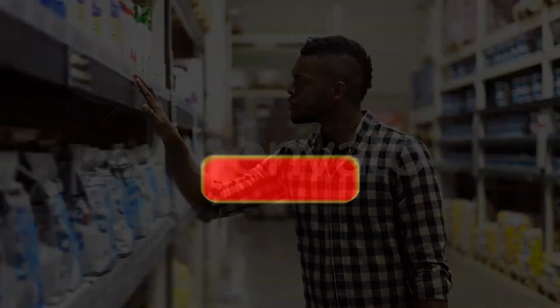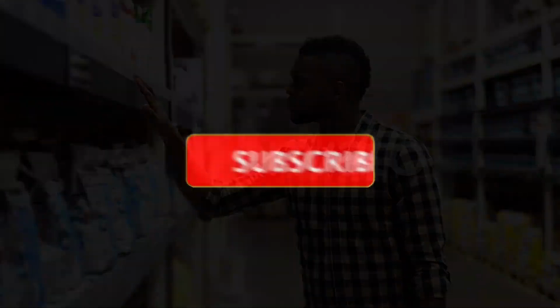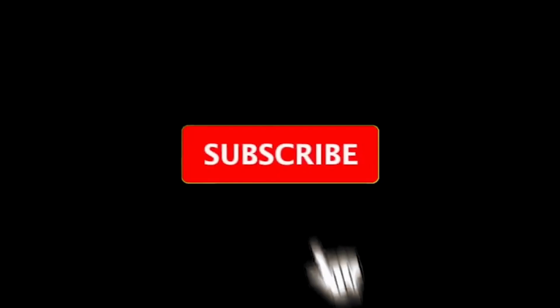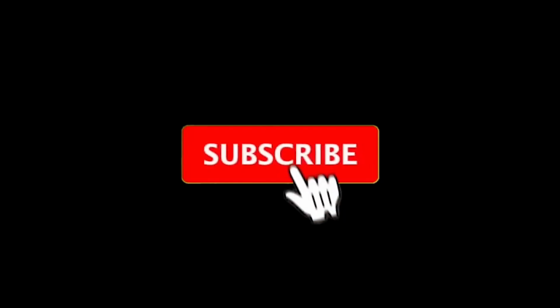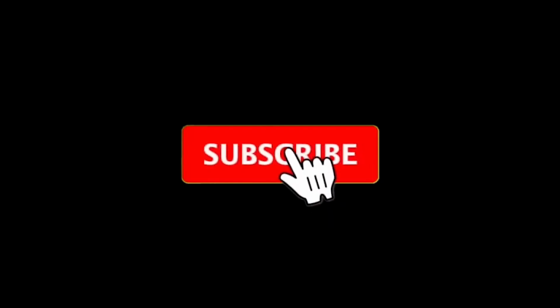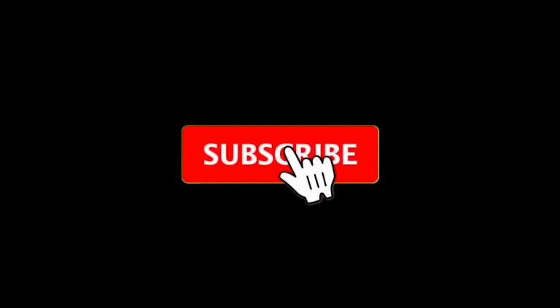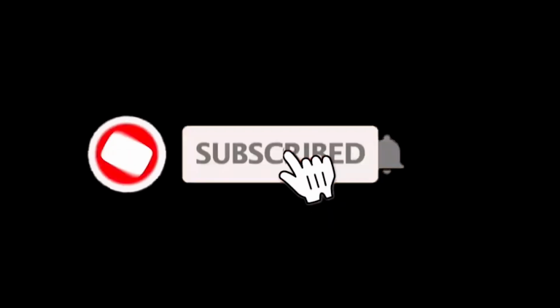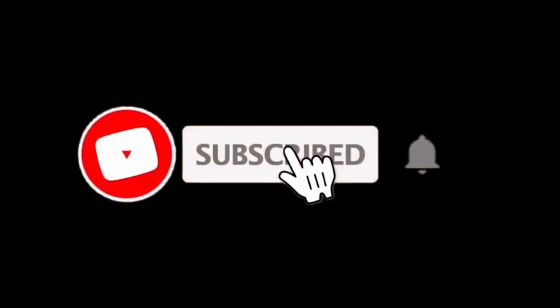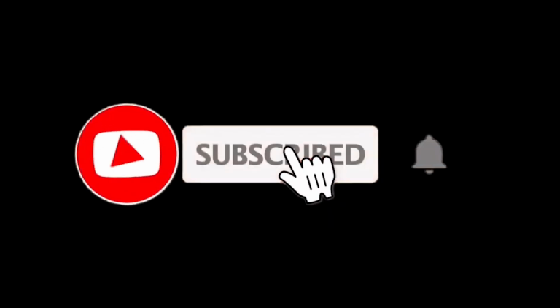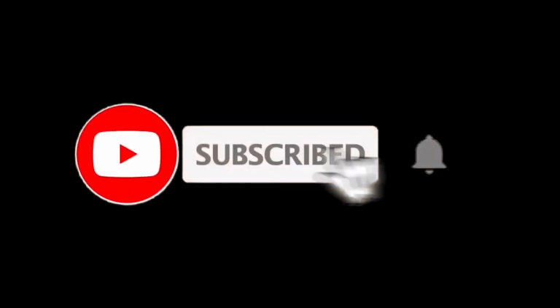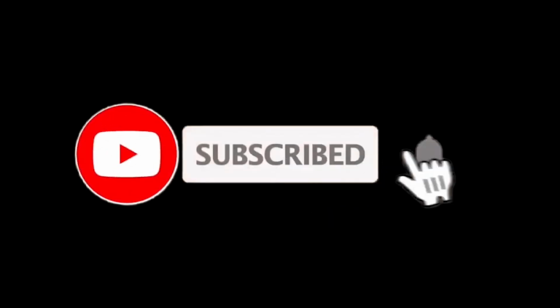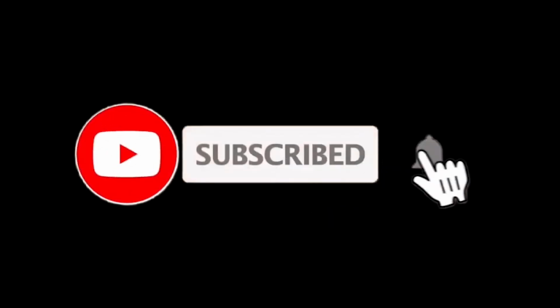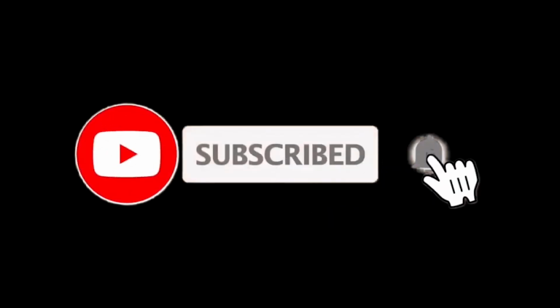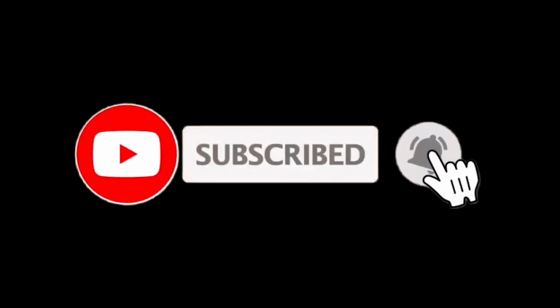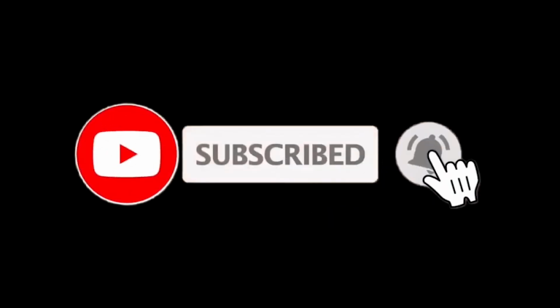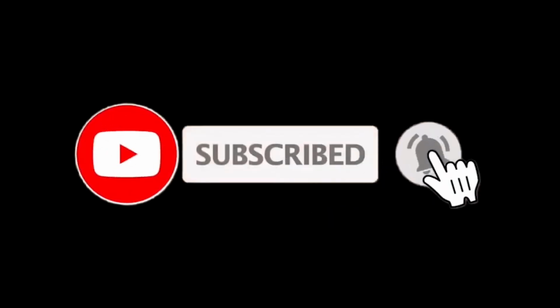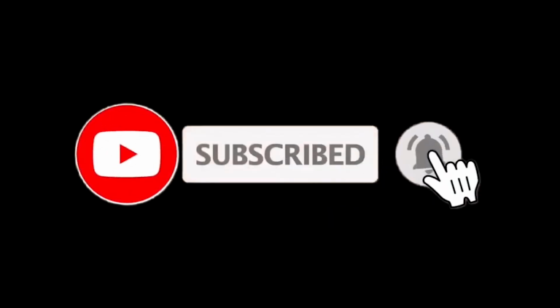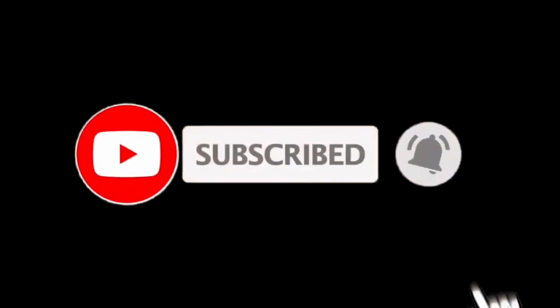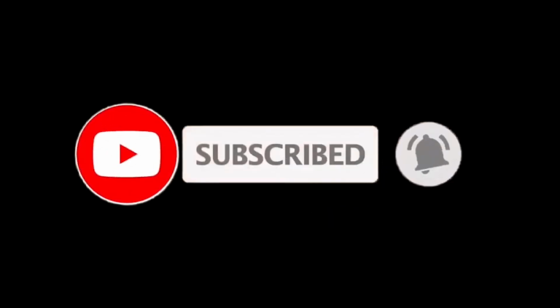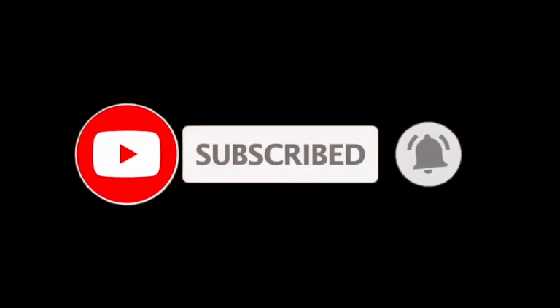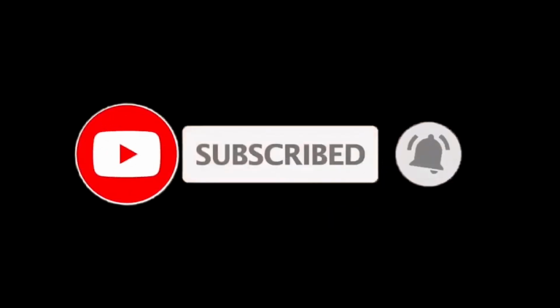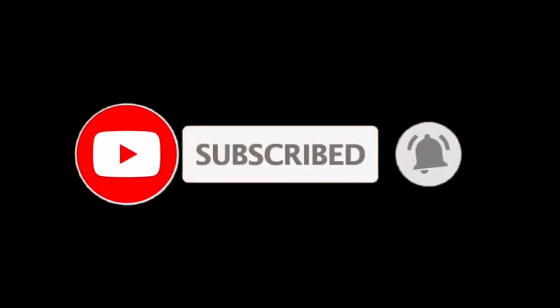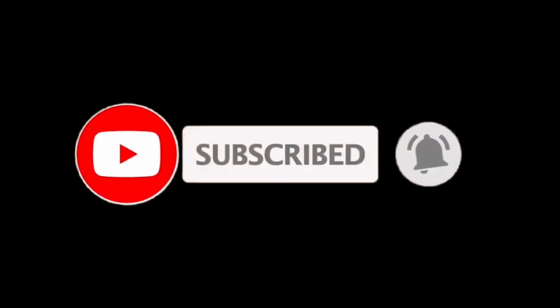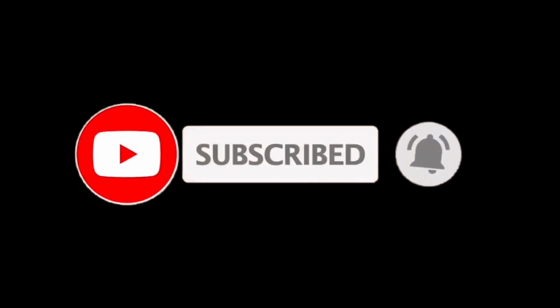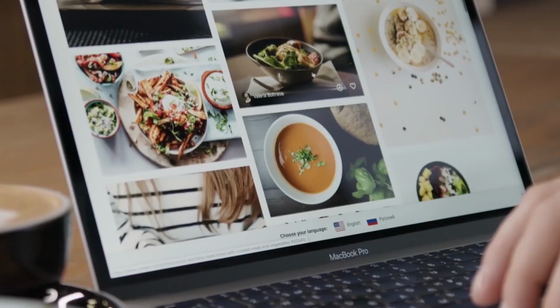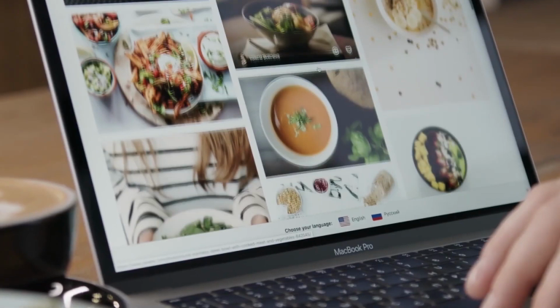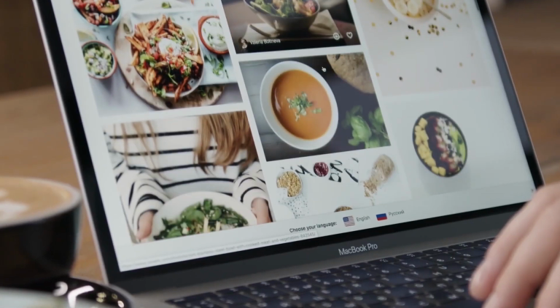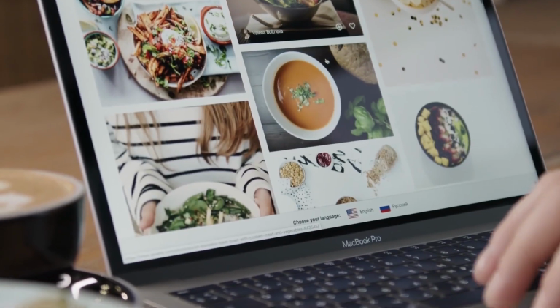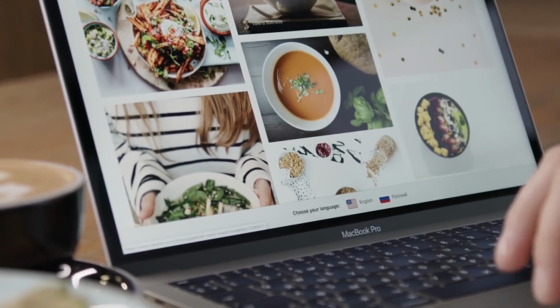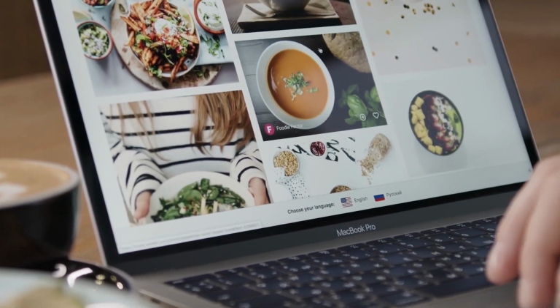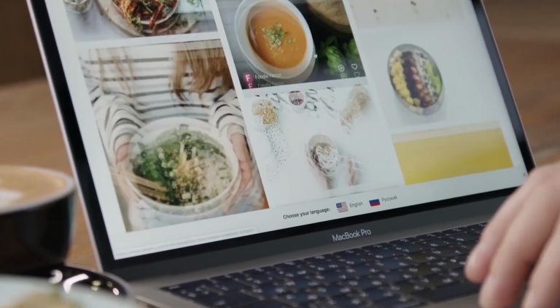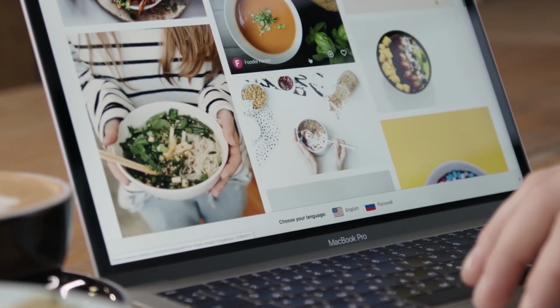Ready to upgrade? Subscribe and join our knowledgeable community. Let's start today's review.